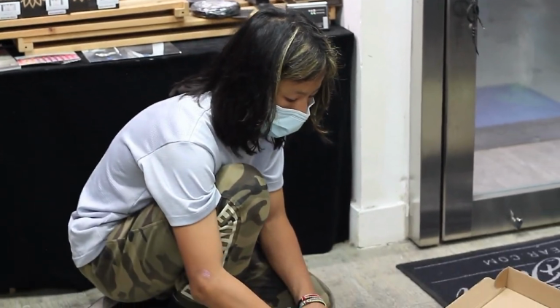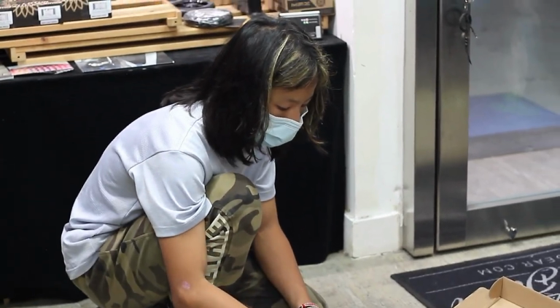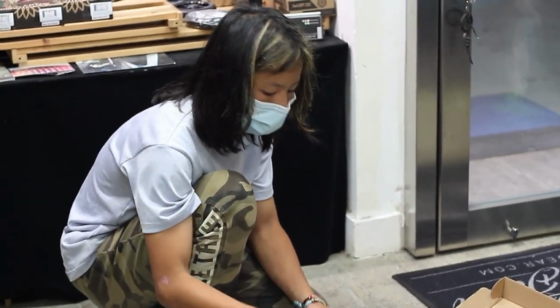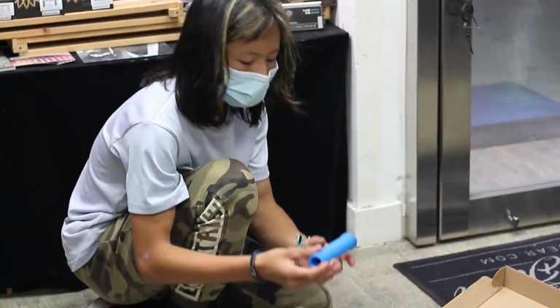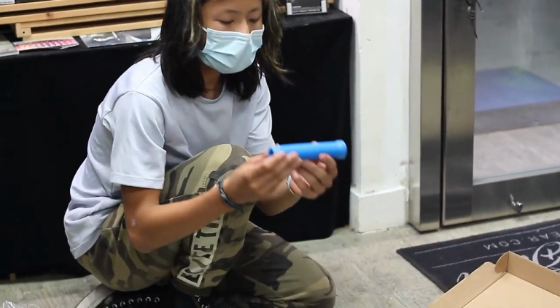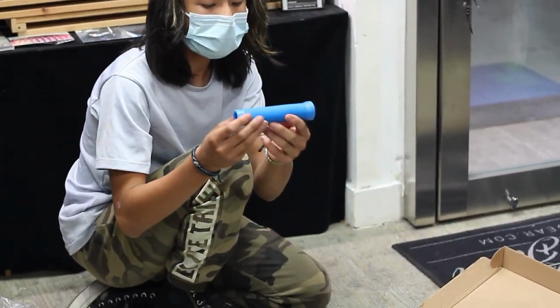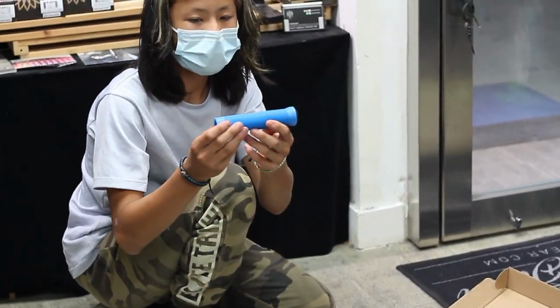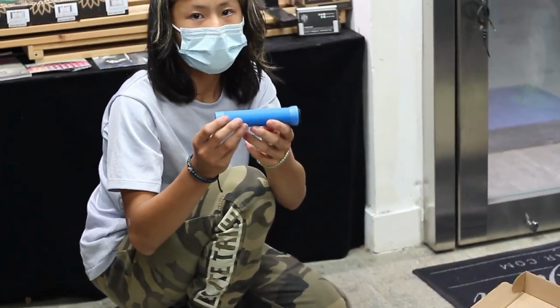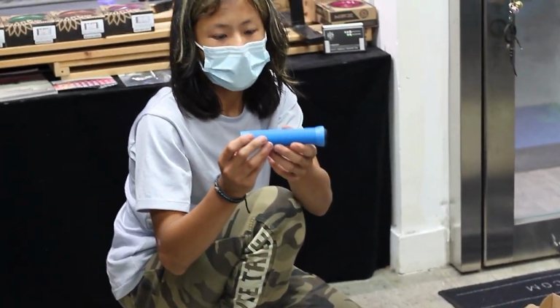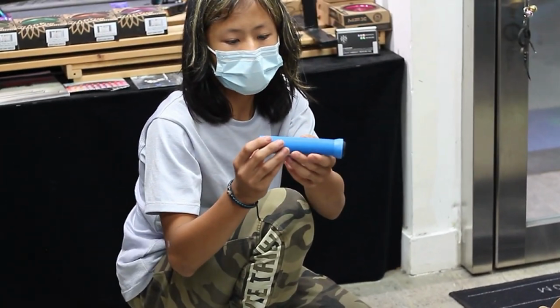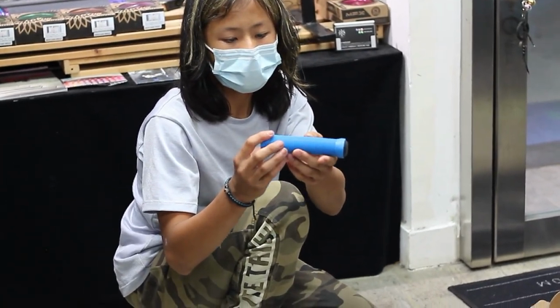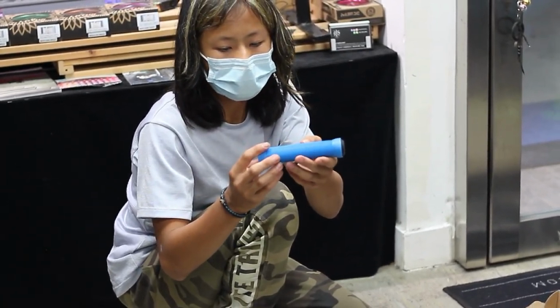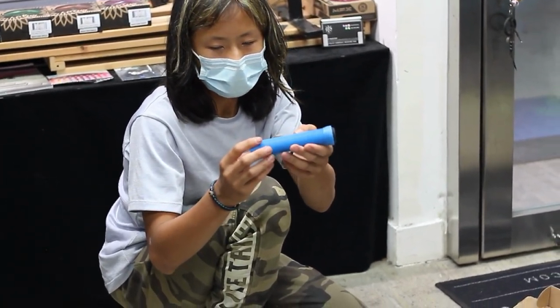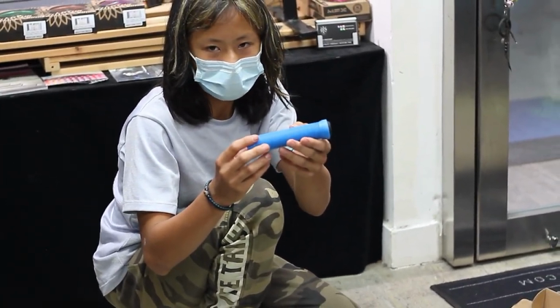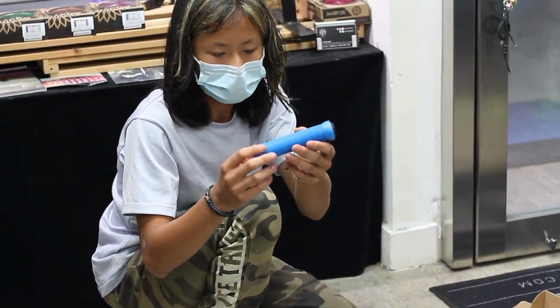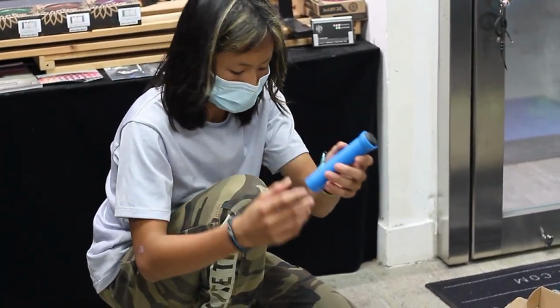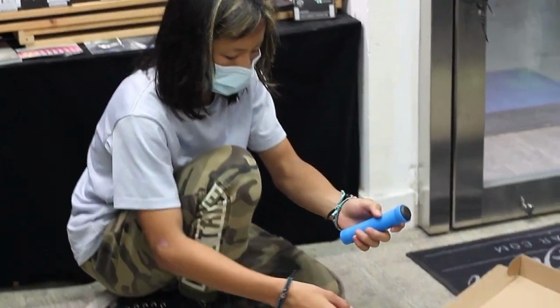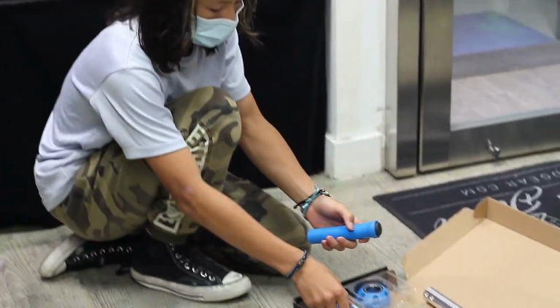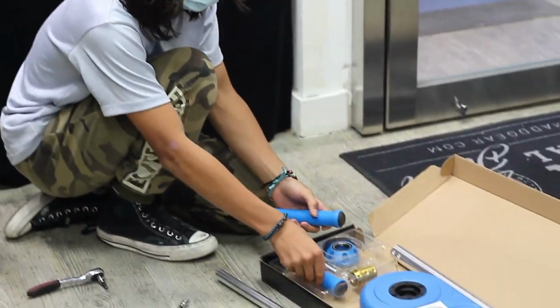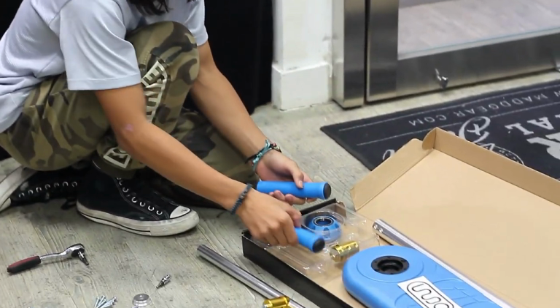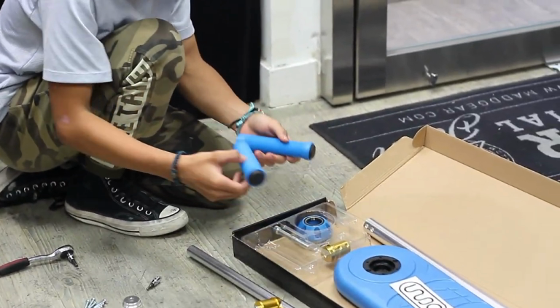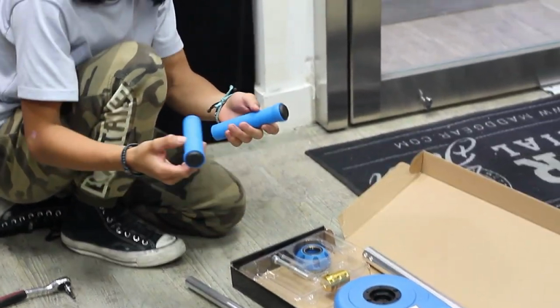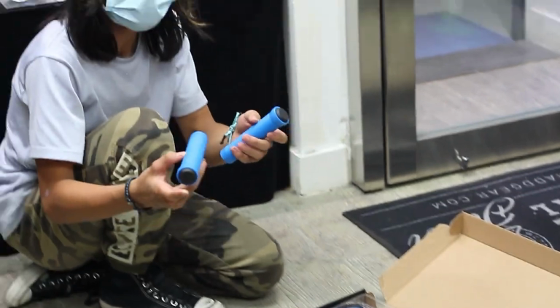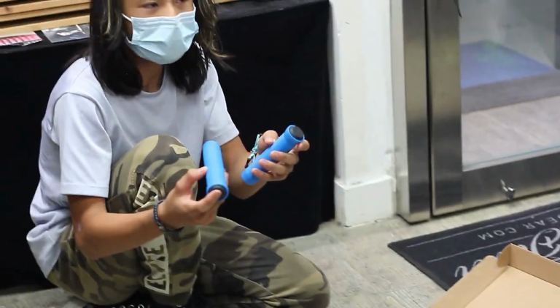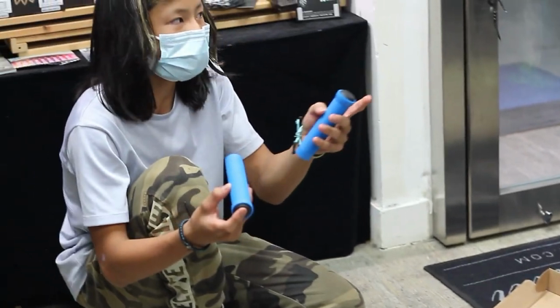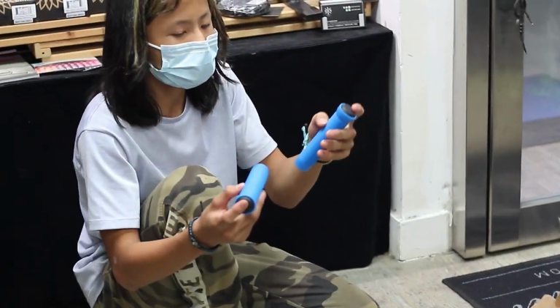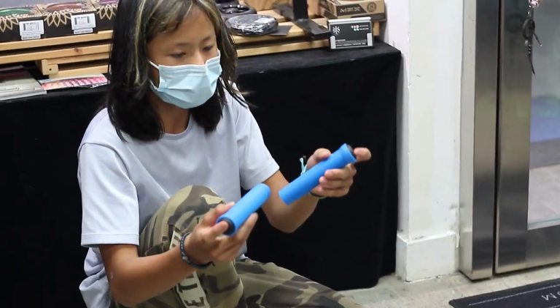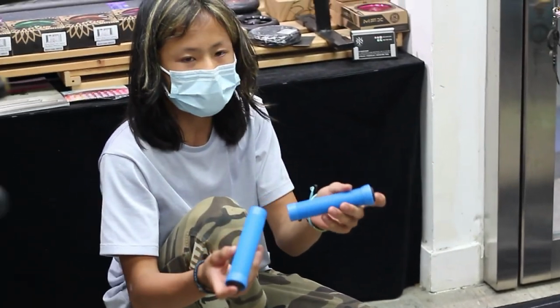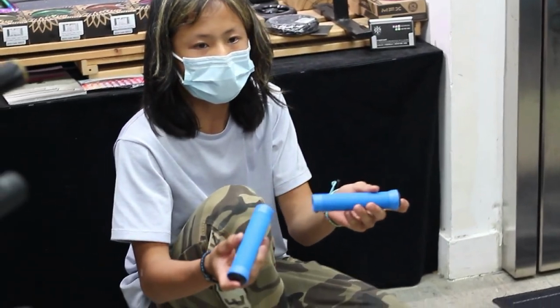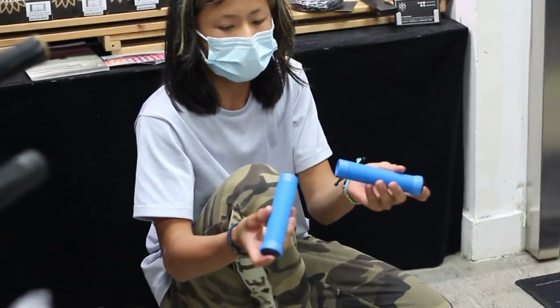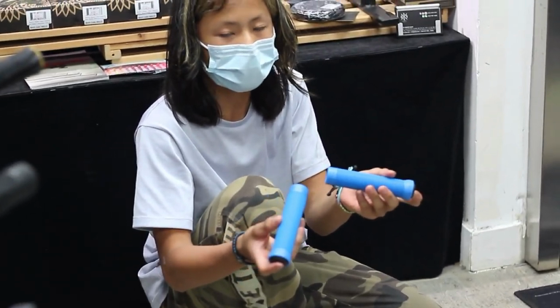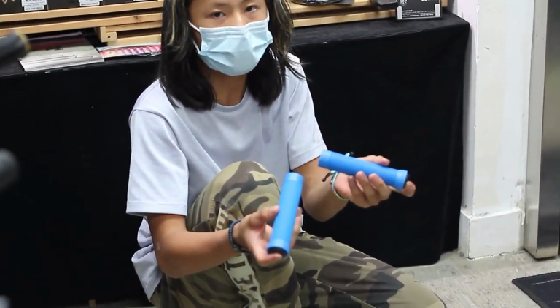Next up we have these Indo Scooter hand grips. We're going to put these on. We're going to use the compressor because it's a bit tough without it.